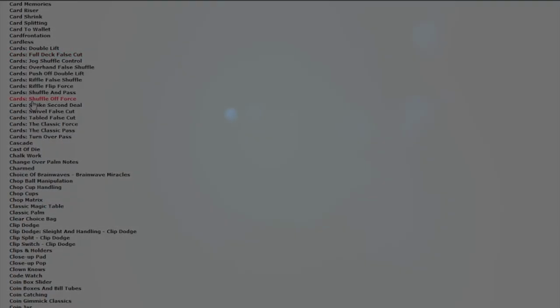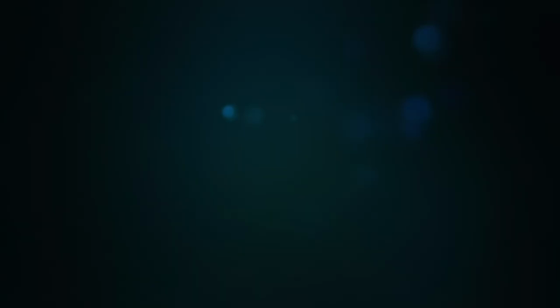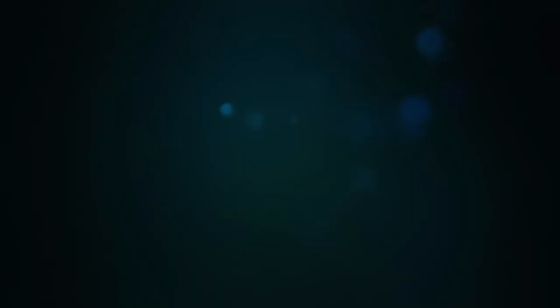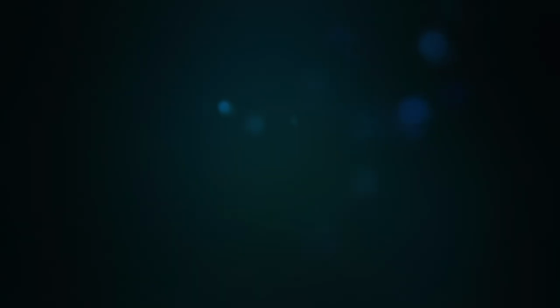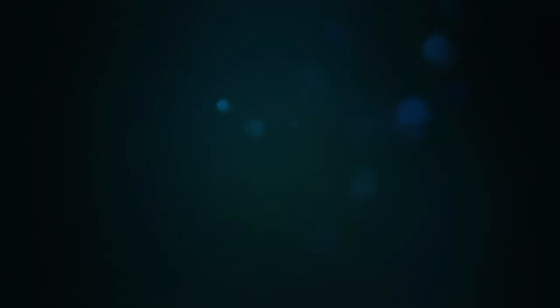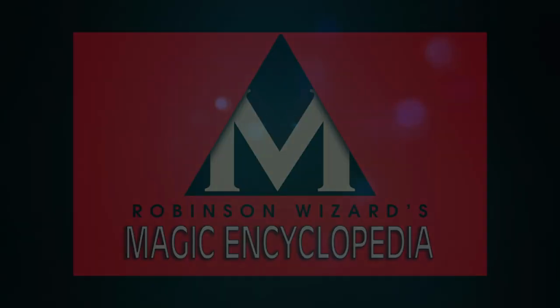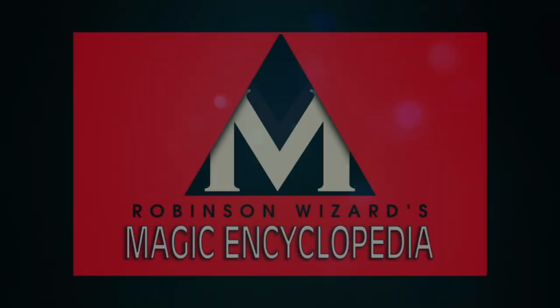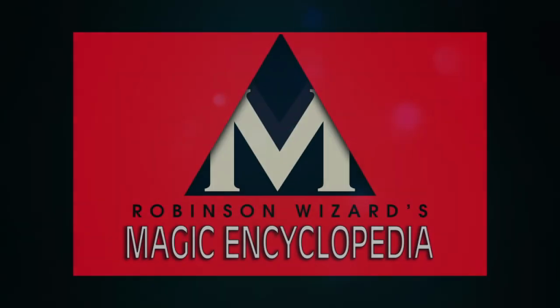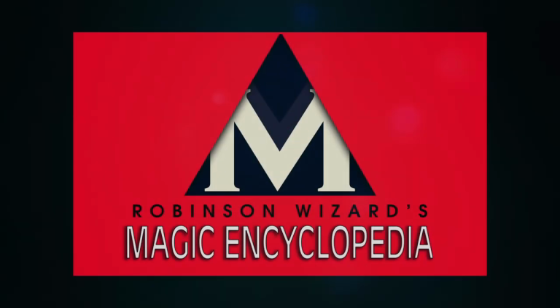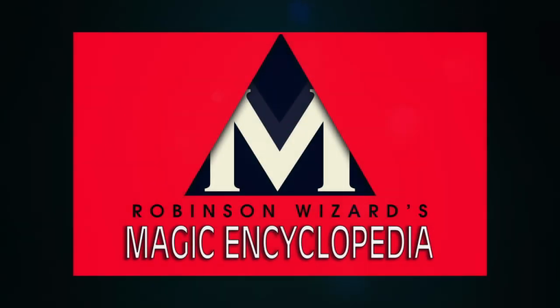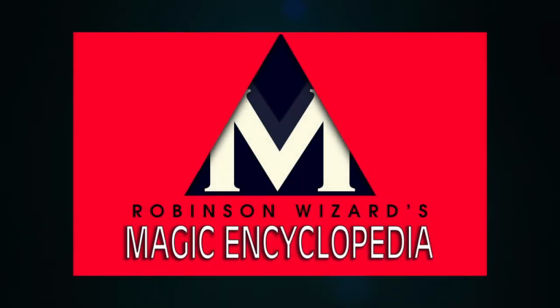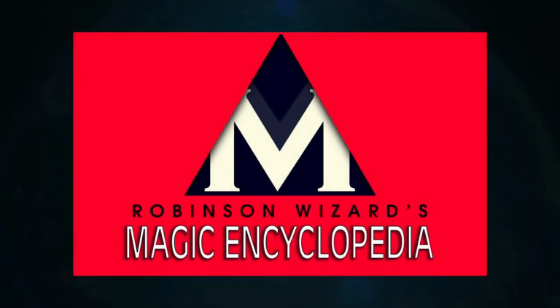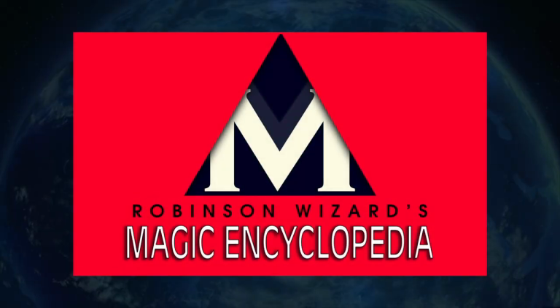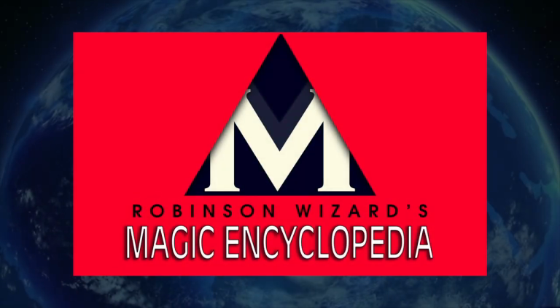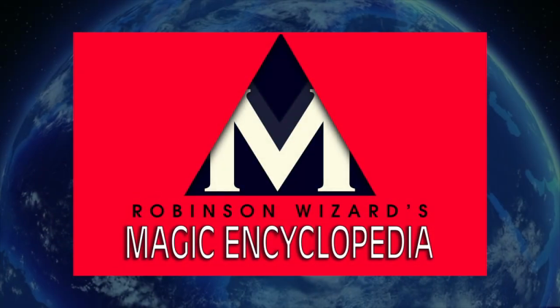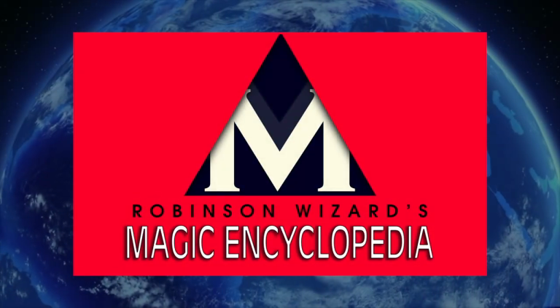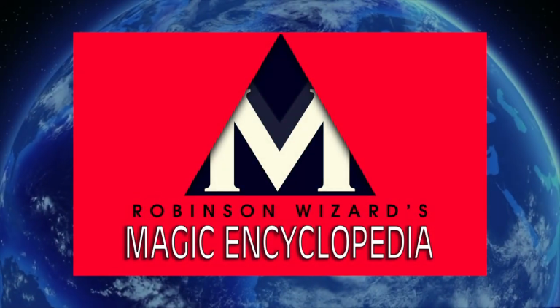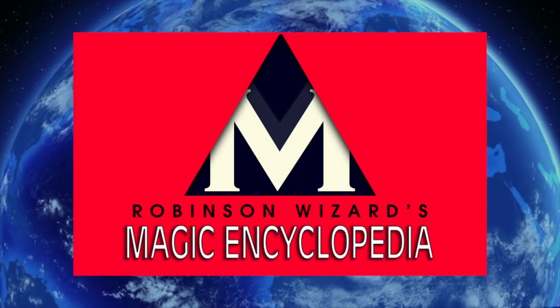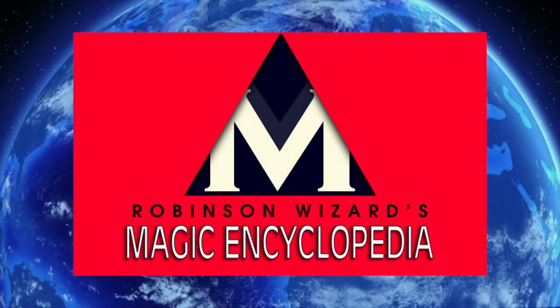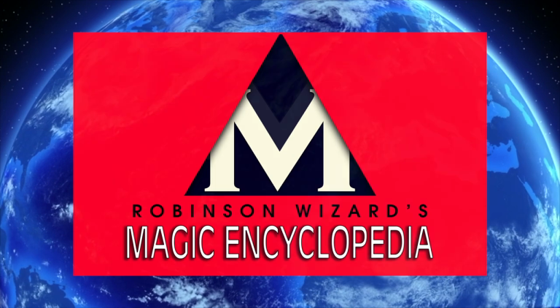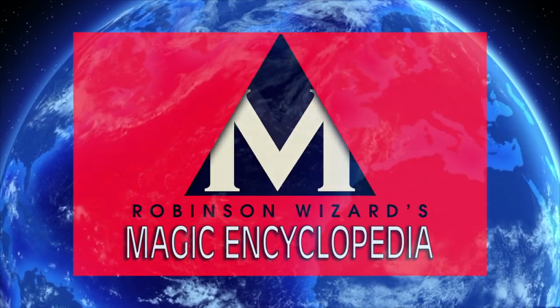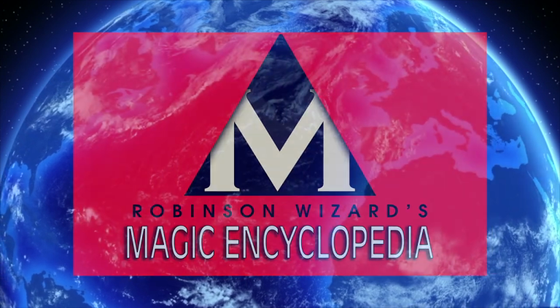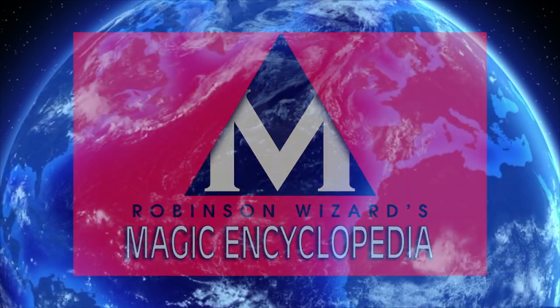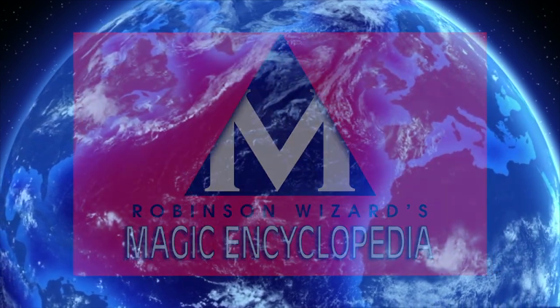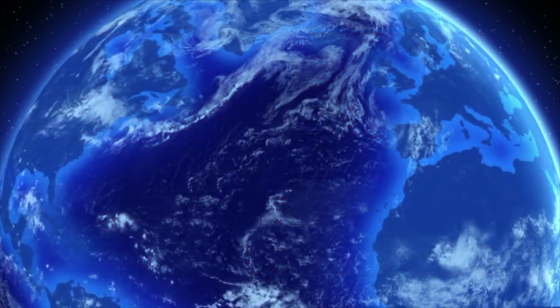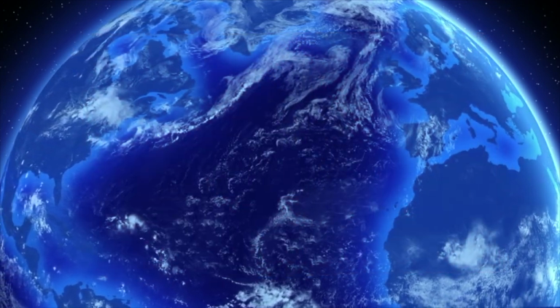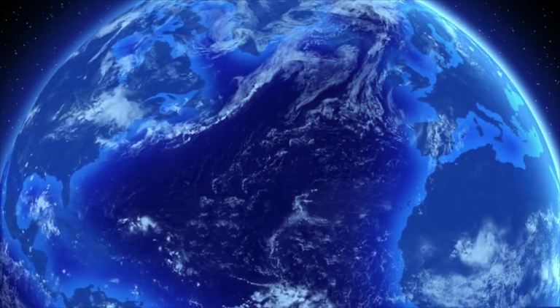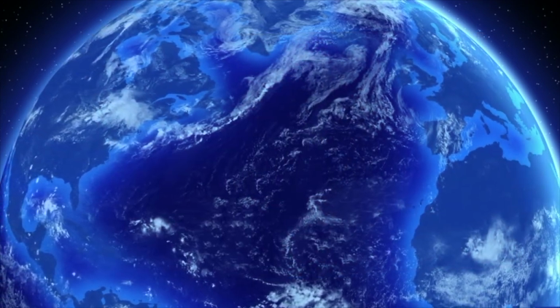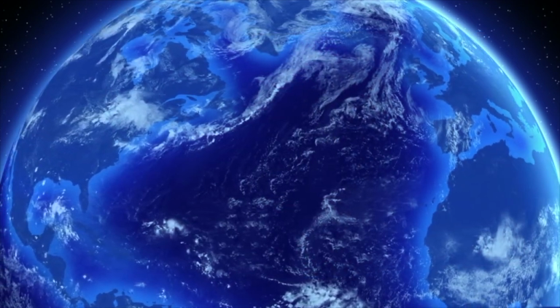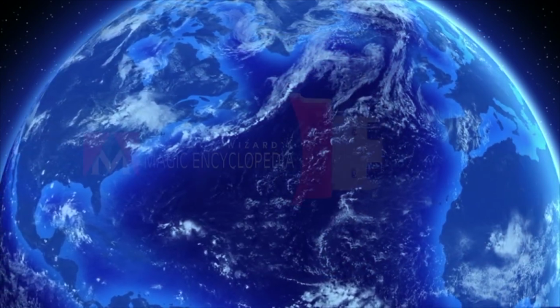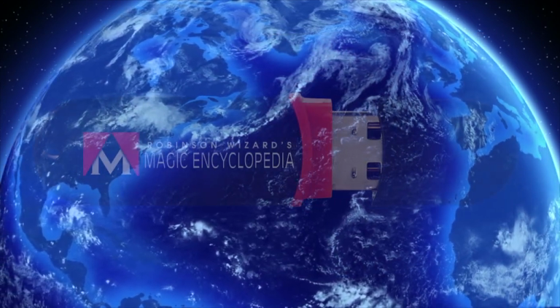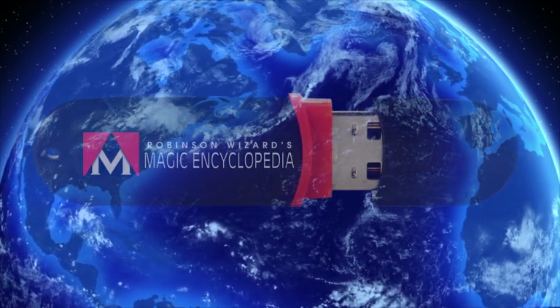Robinson Wizard's Magic Encyclopedia. The world of magic, right in your pocket.